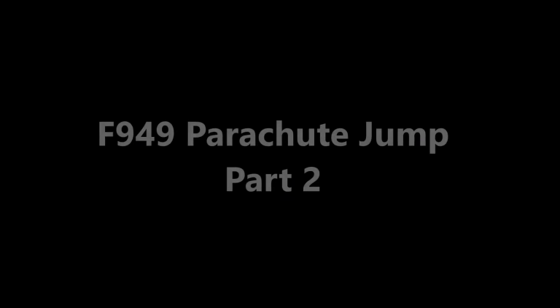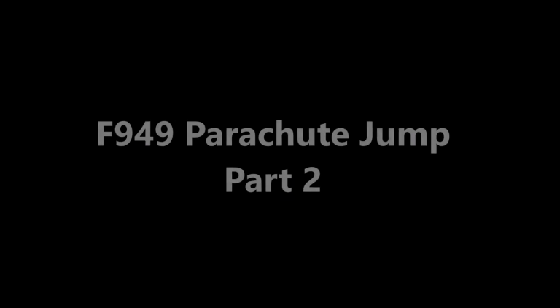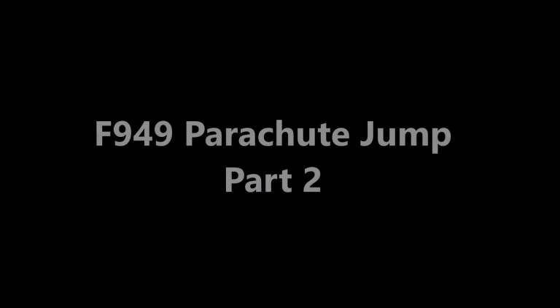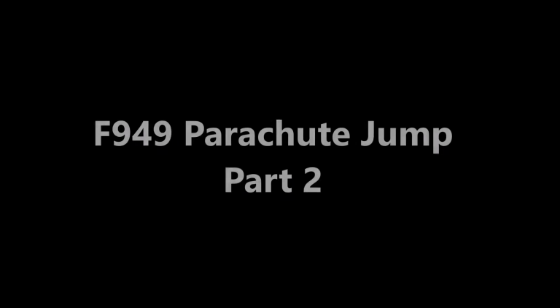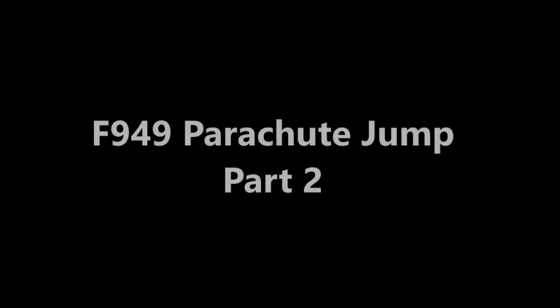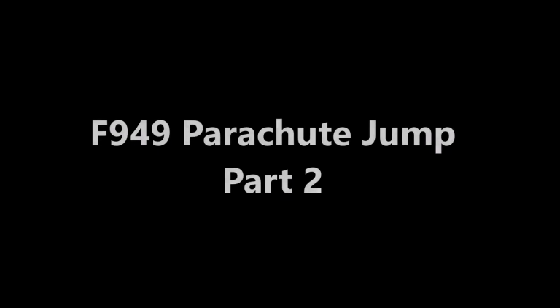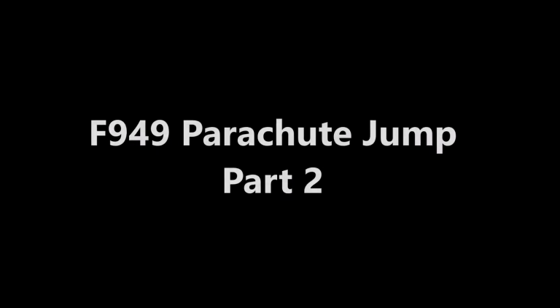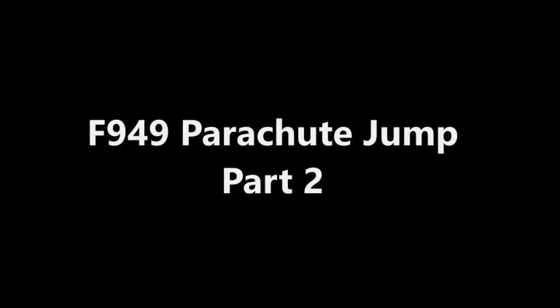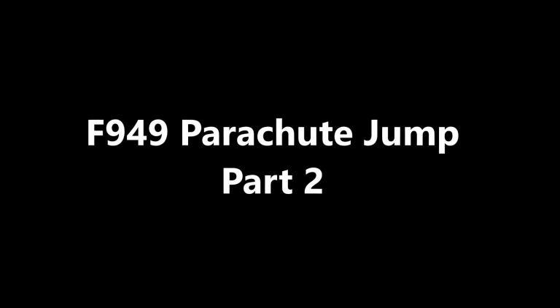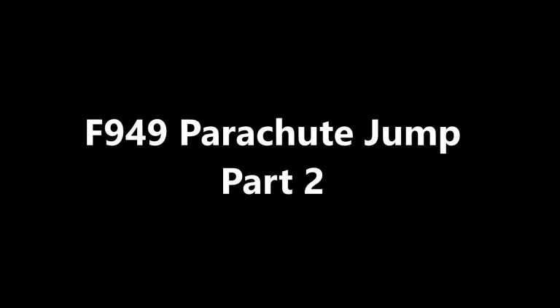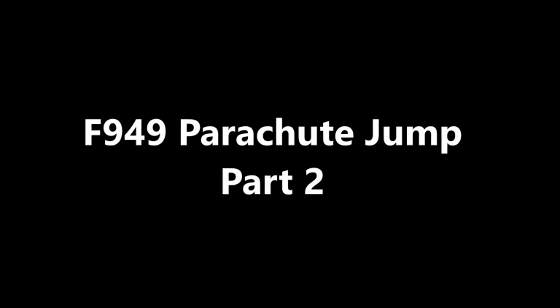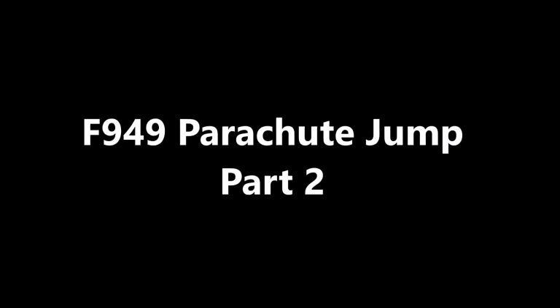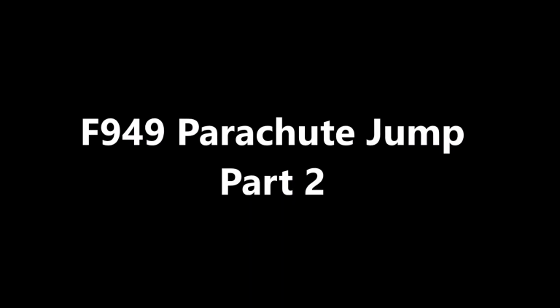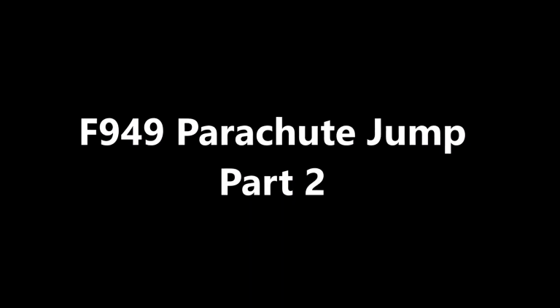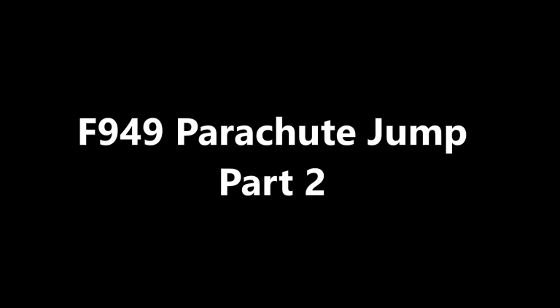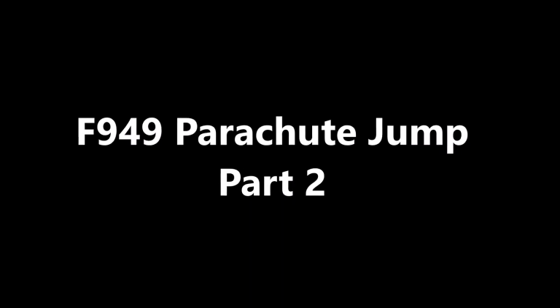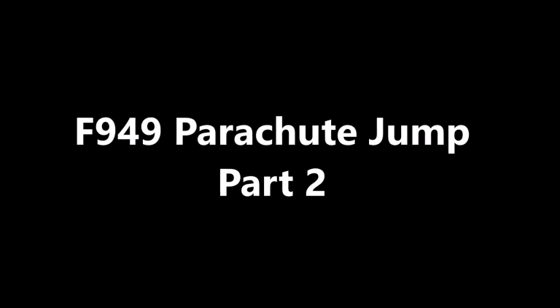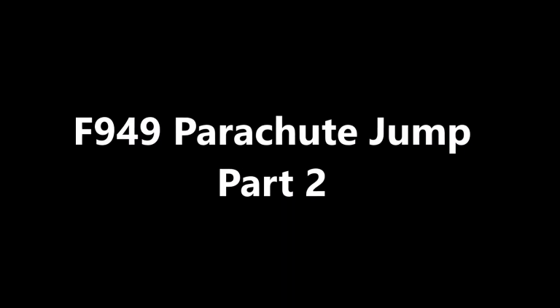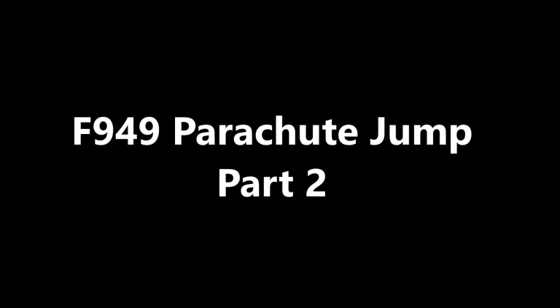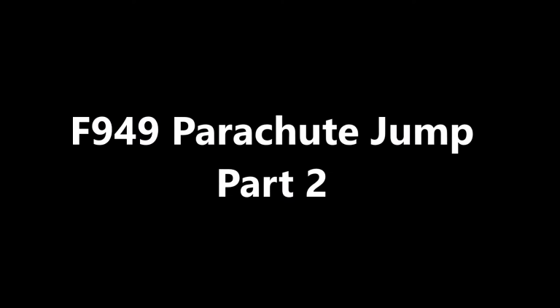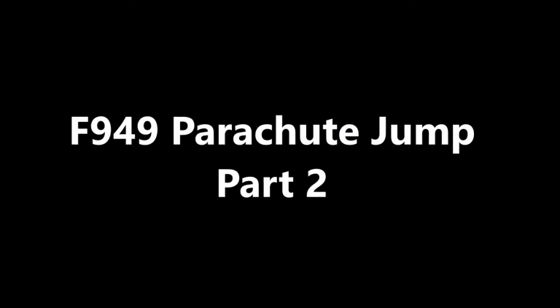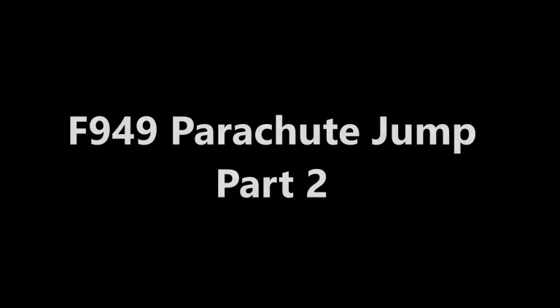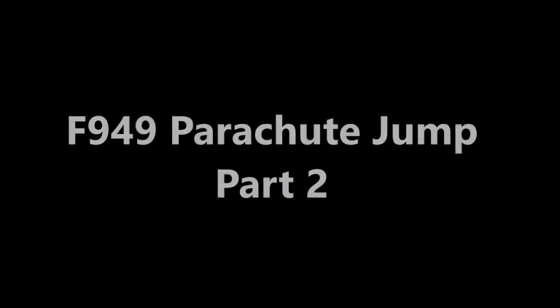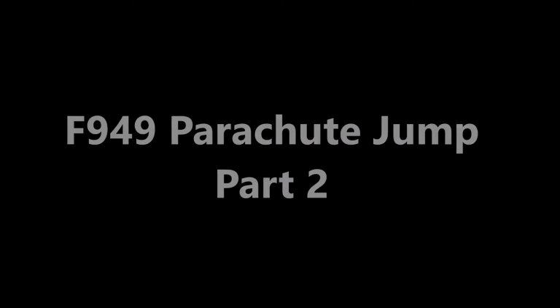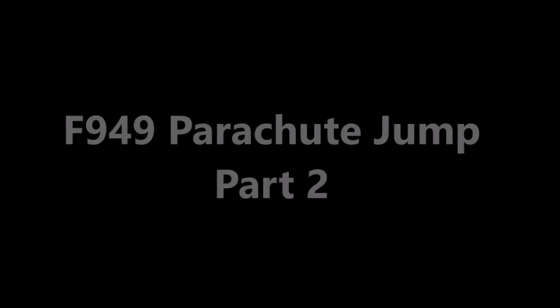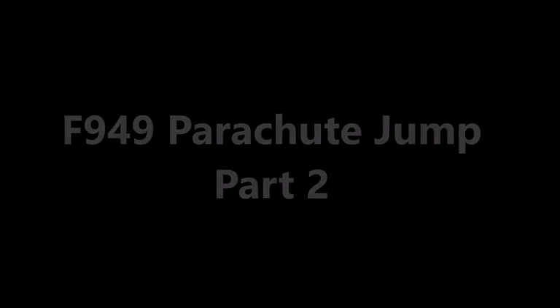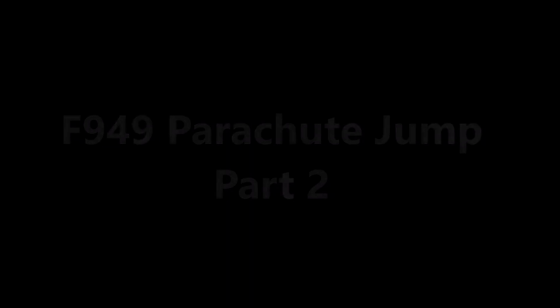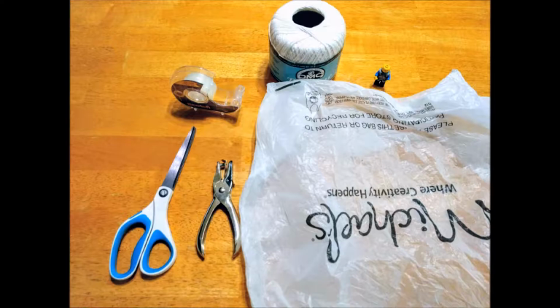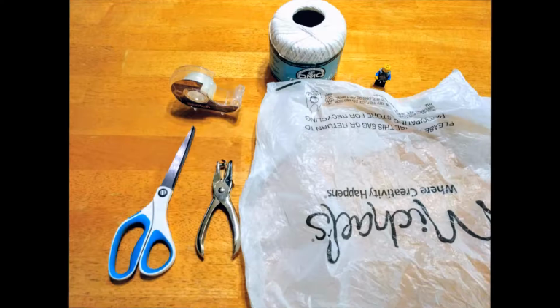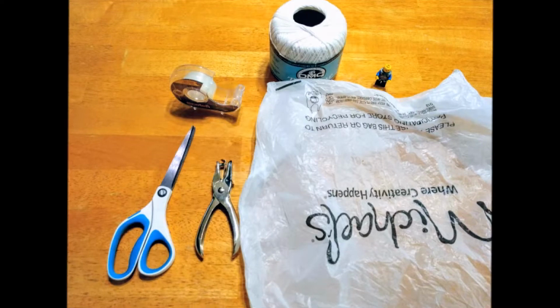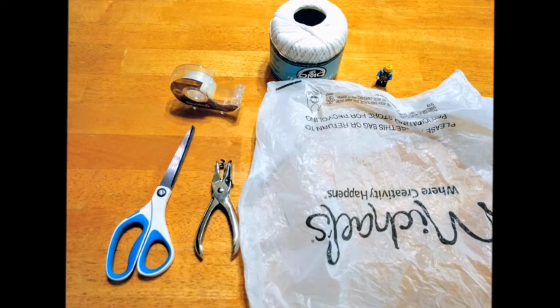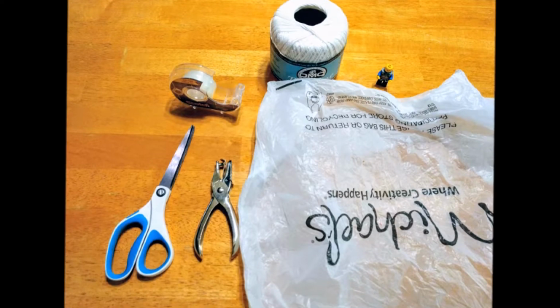Welcome to part two of our F949 parachute jump. Remember in part one, our parachute wasn't opening. So we're going to build a new parachute.